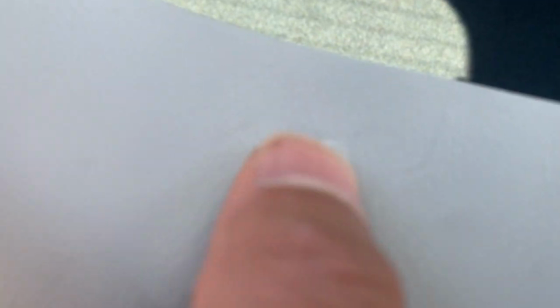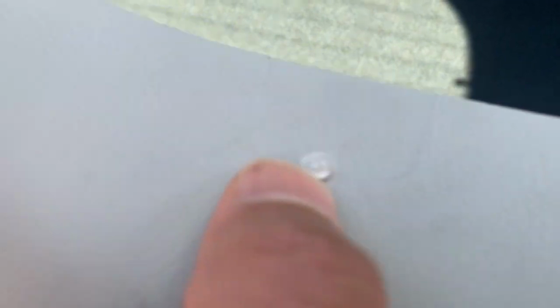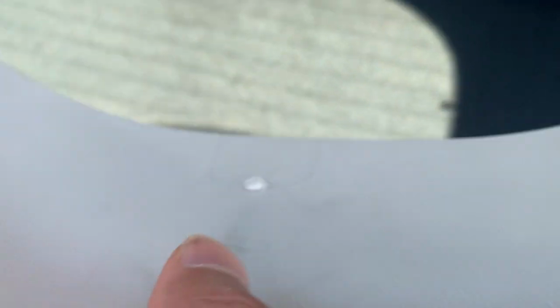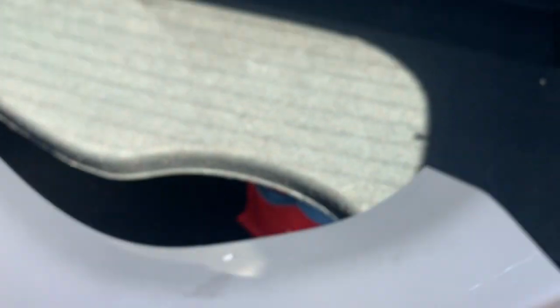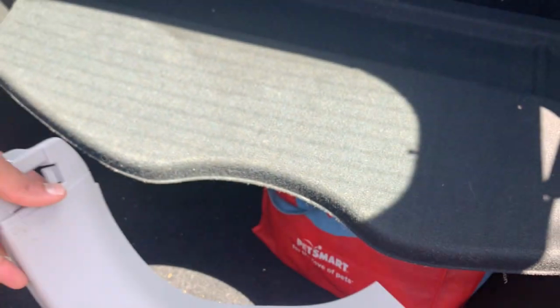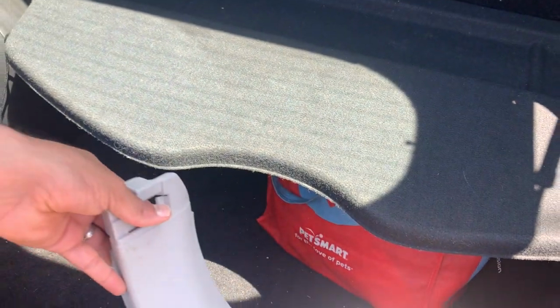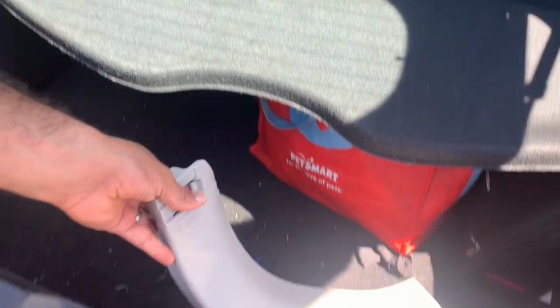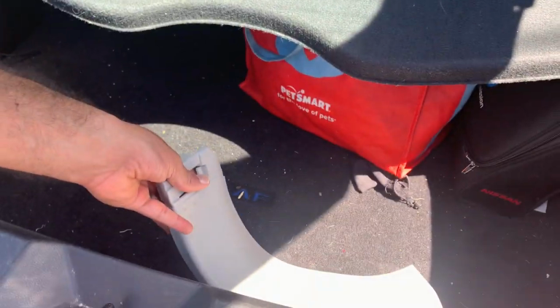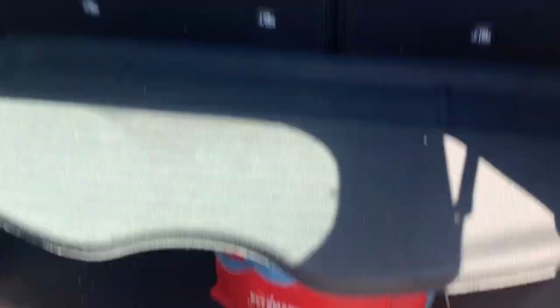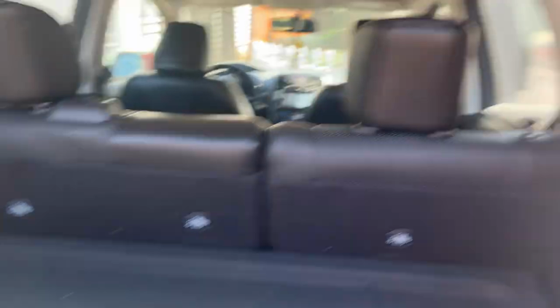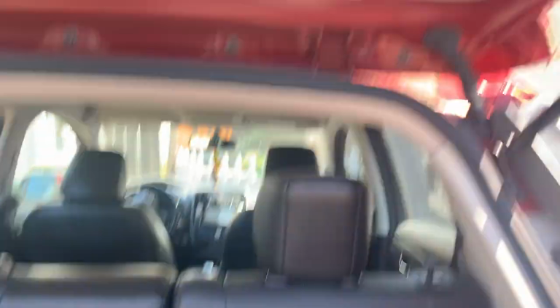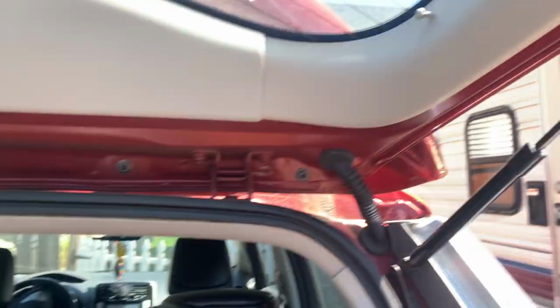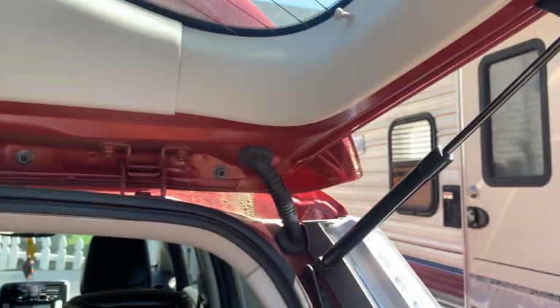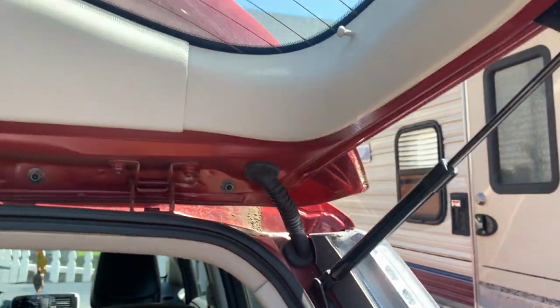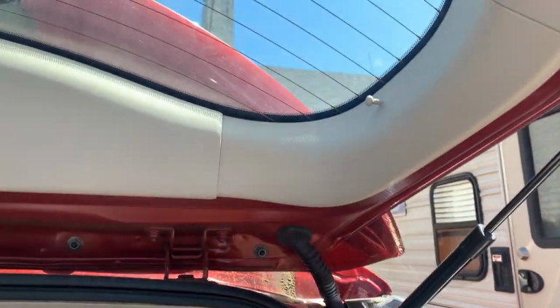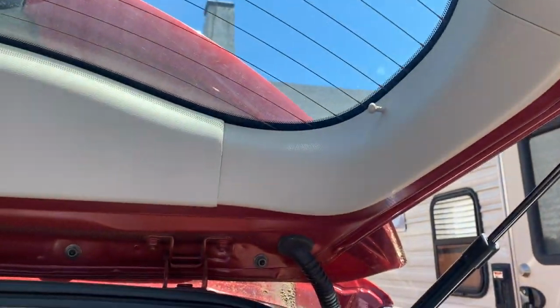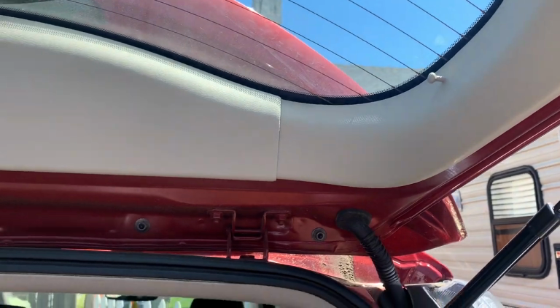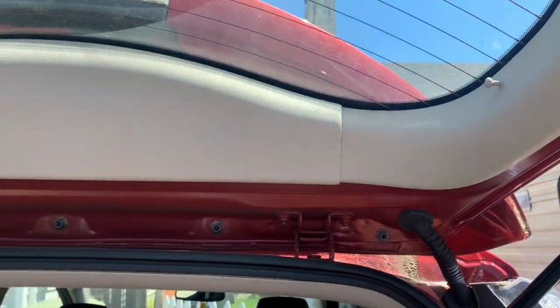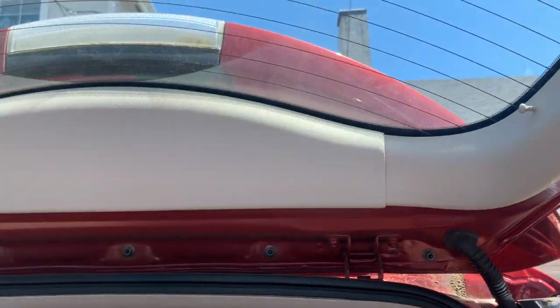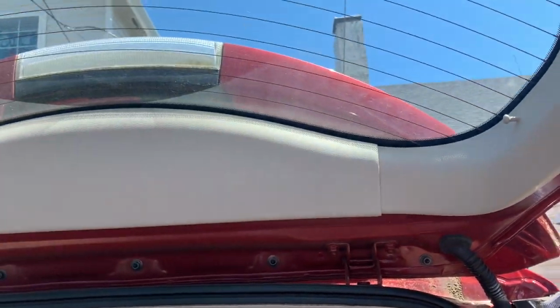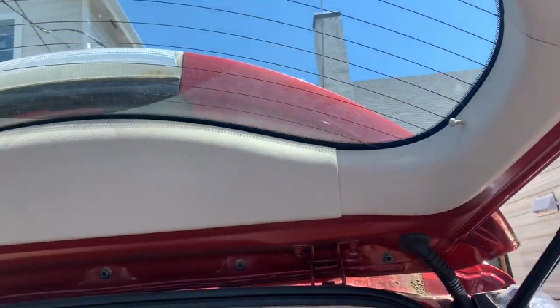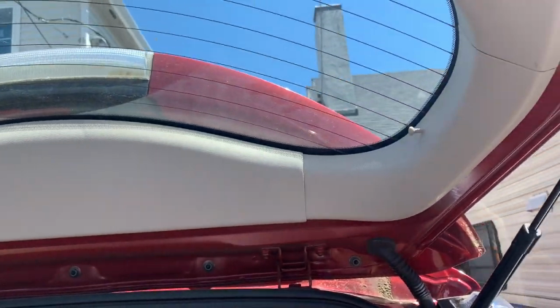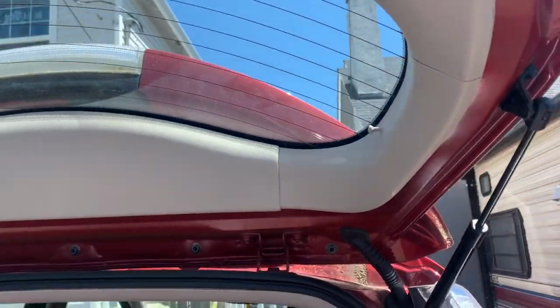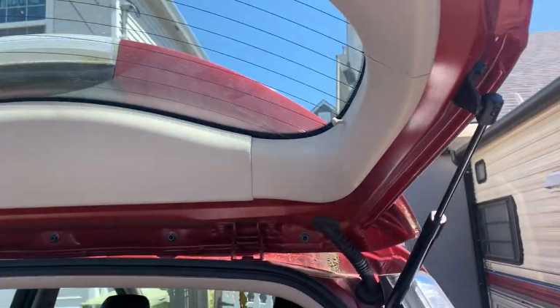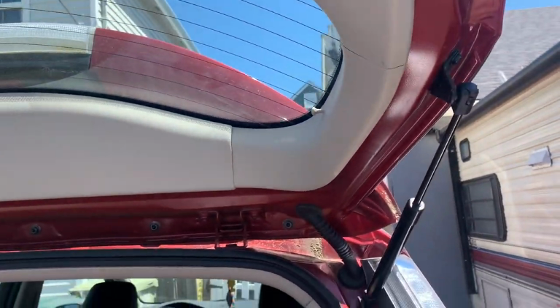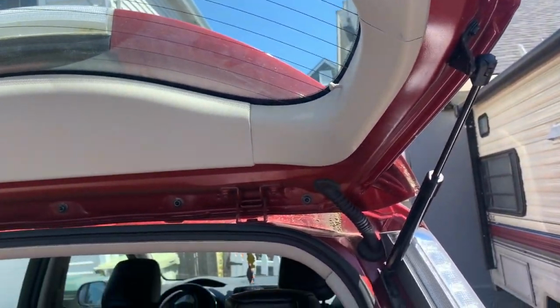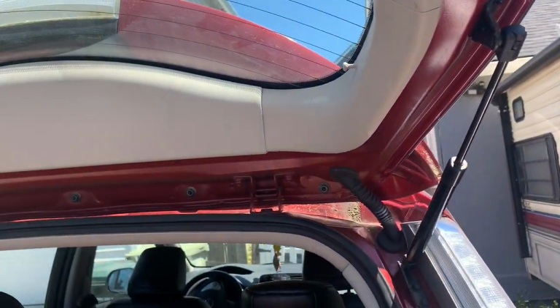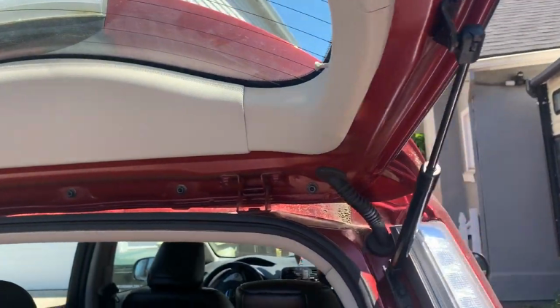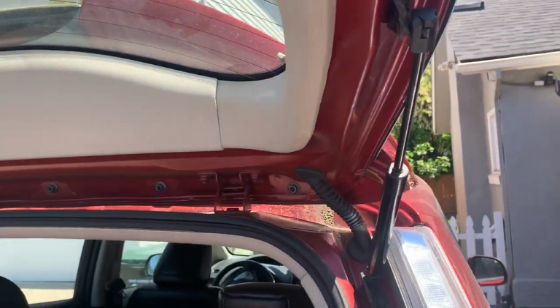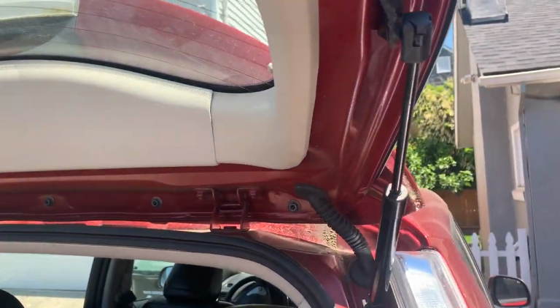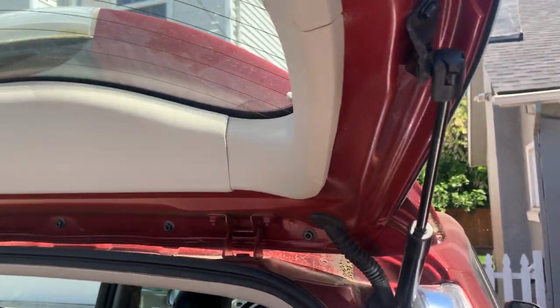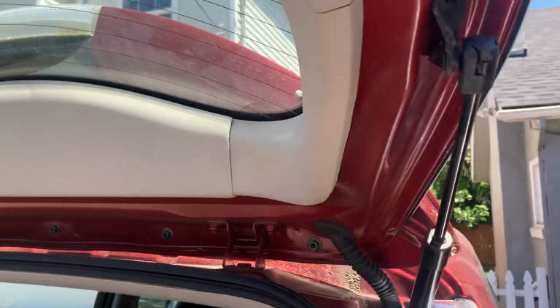As you can see it broke. I already replaced it but I just wanted to show a video of how to get this replaced because I didn't see any of them online and thought I'd share.